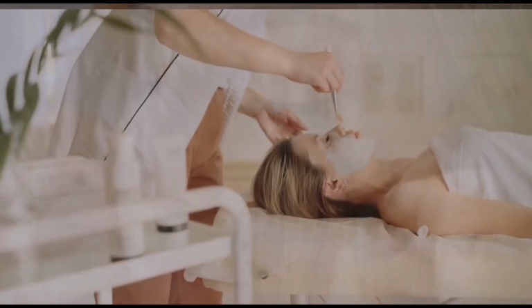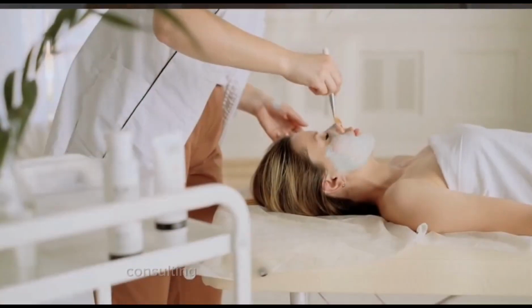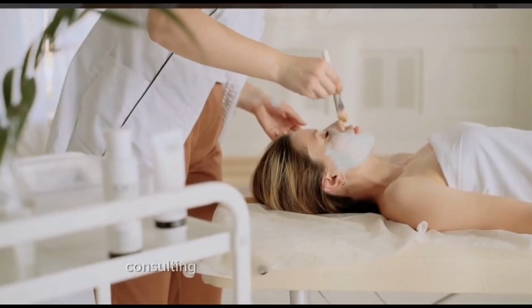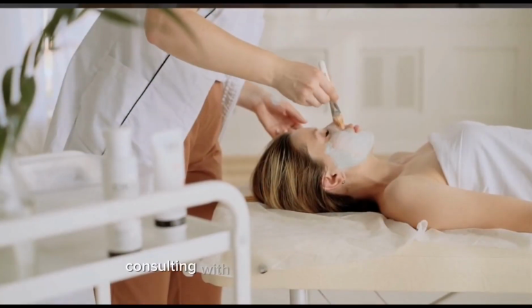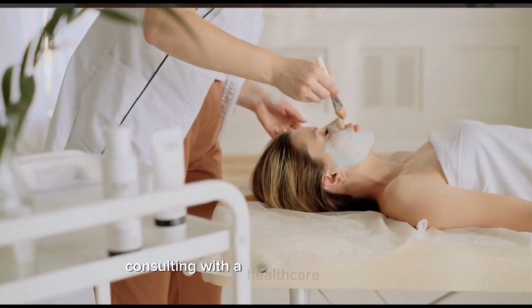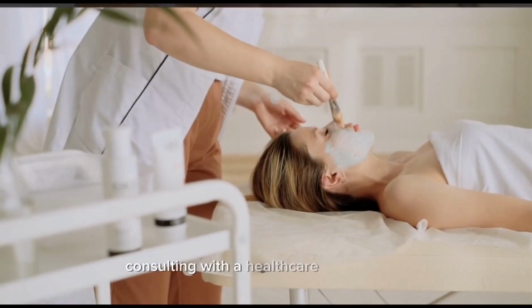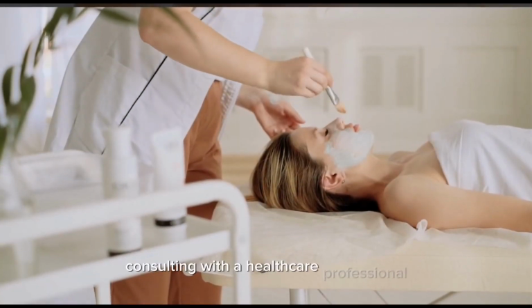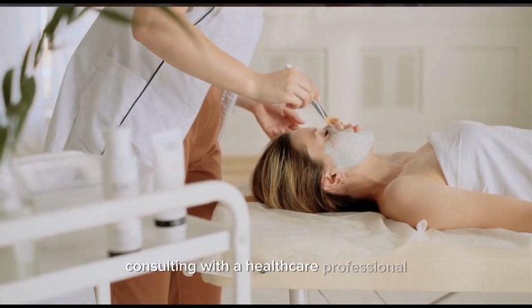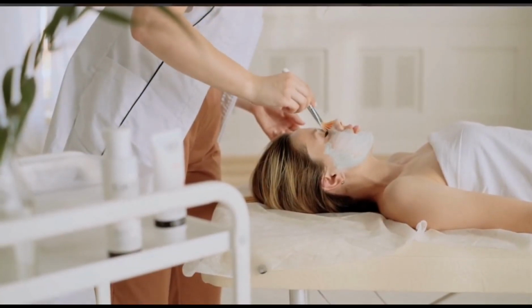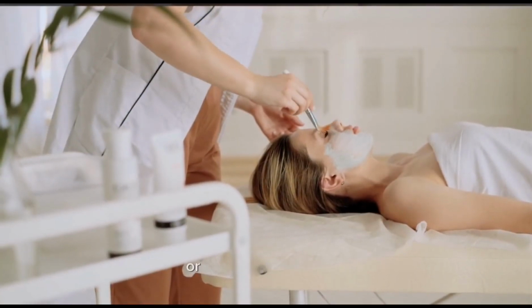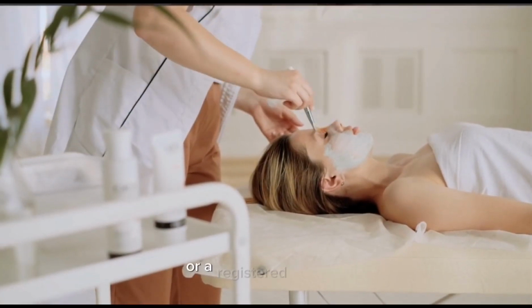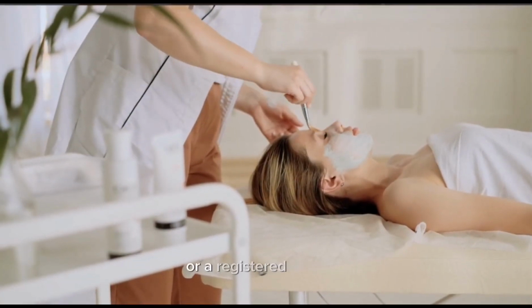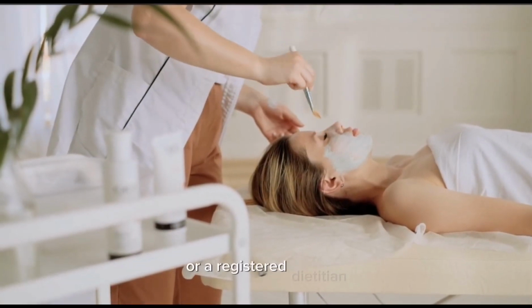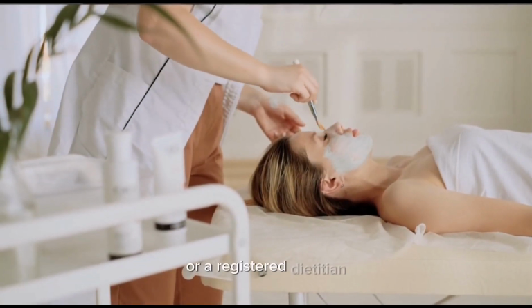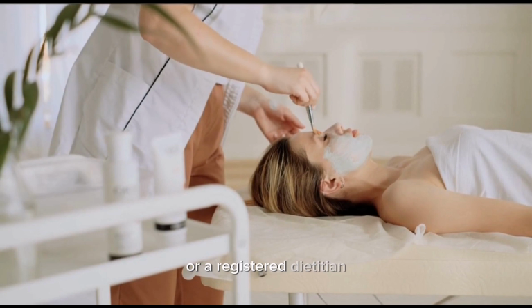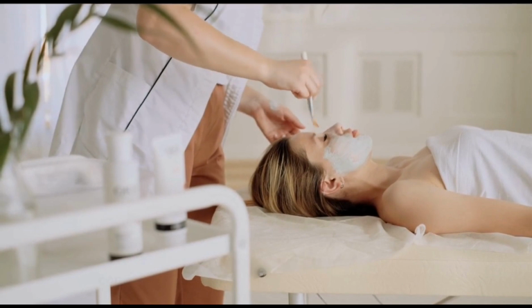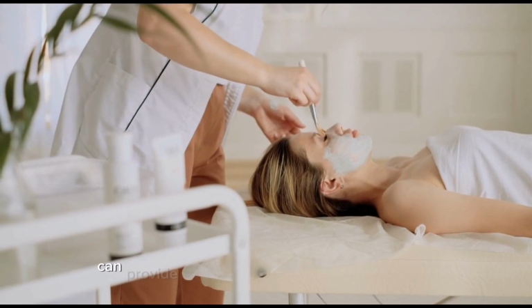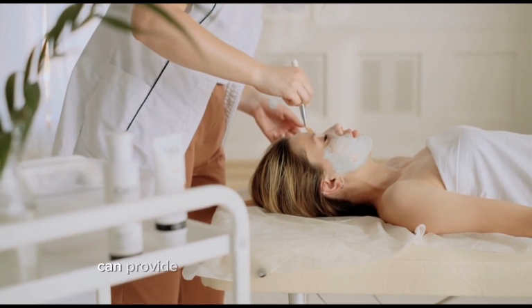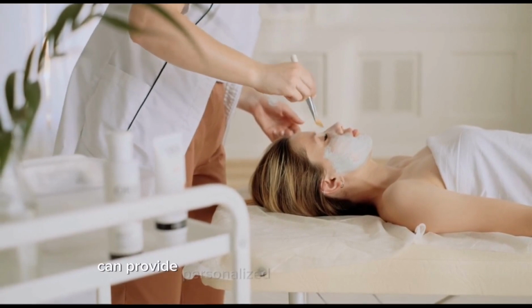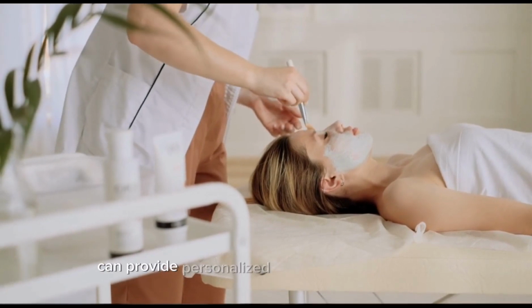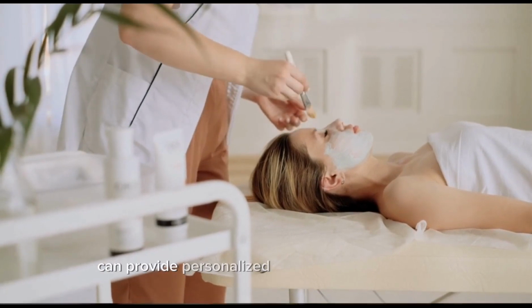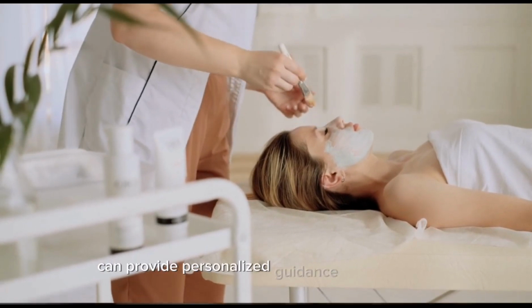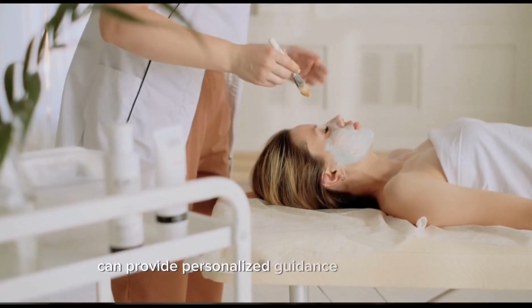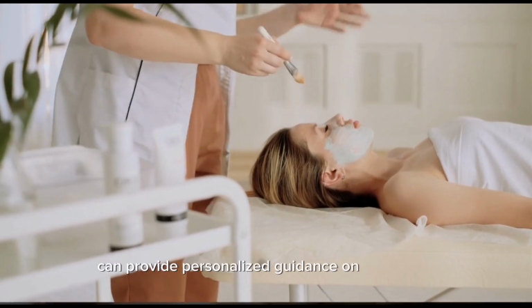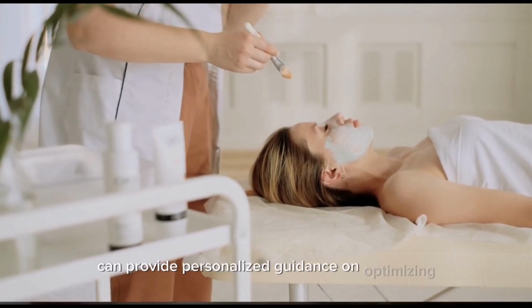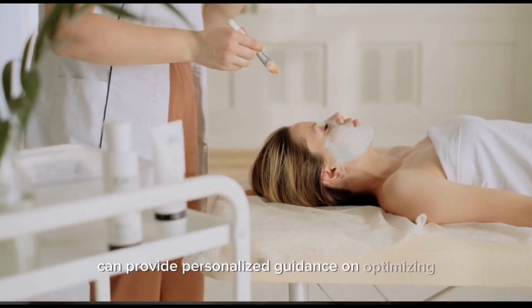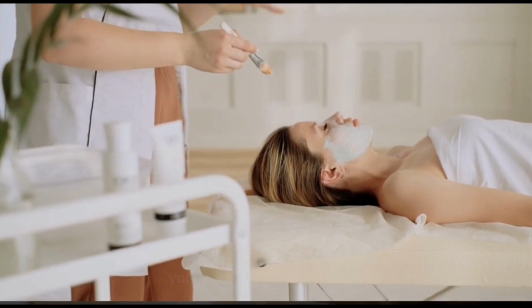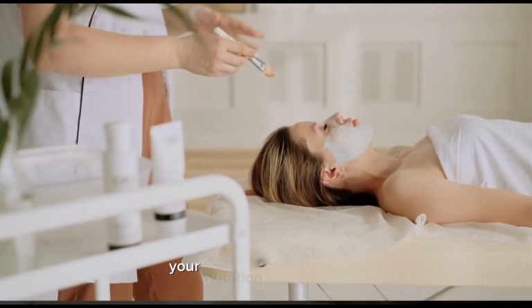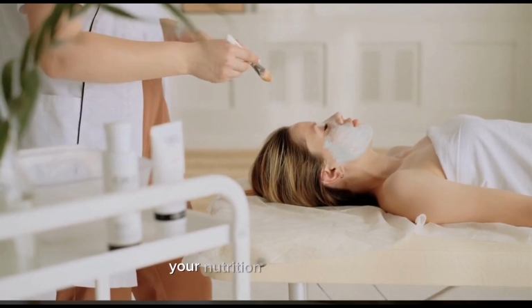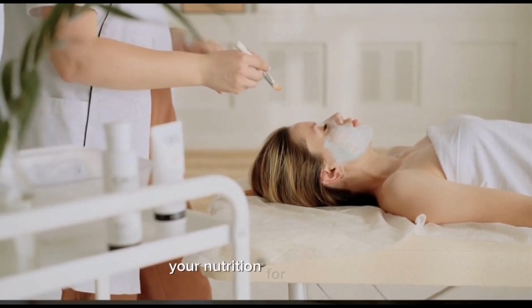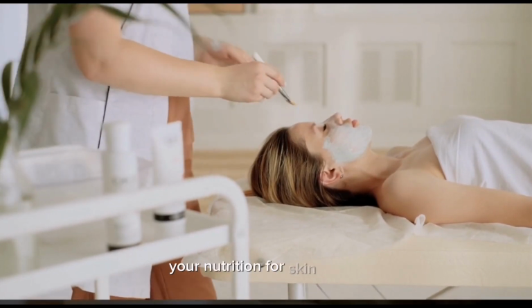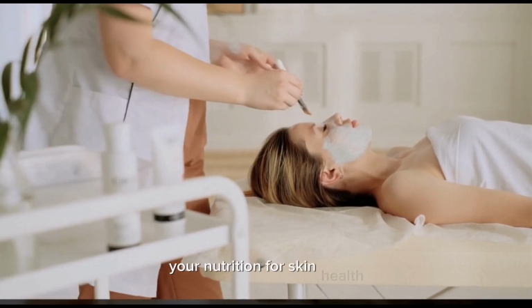It's important to note that while nutrition plays a significant role in skin health, it is just one aspect. Other factors like genetics, lifestyle habits — for example, smoking, sun exposure, skincare routine — and overall health also contribute to the condition of the skin. Consulting with a healthcare professional or a registered dietitian can provide personalized guidance on optimizing your nutrition for skin health.